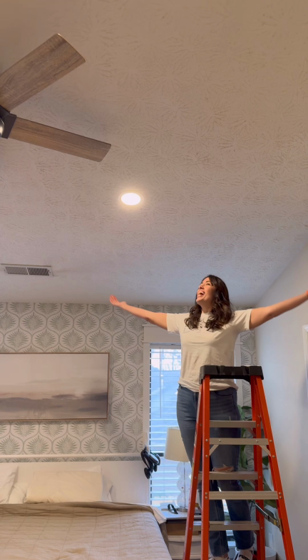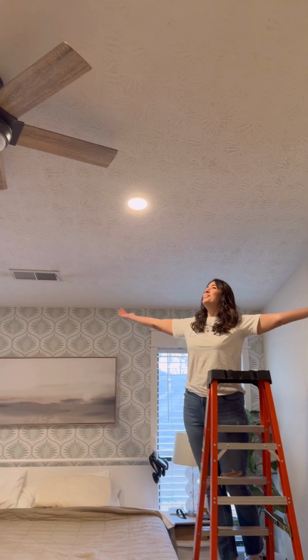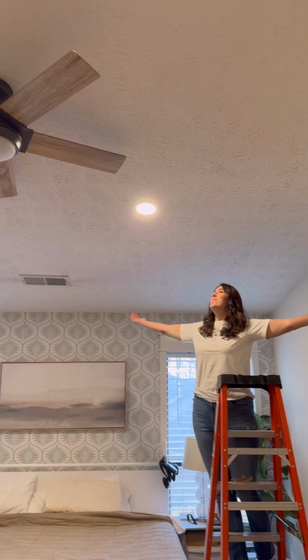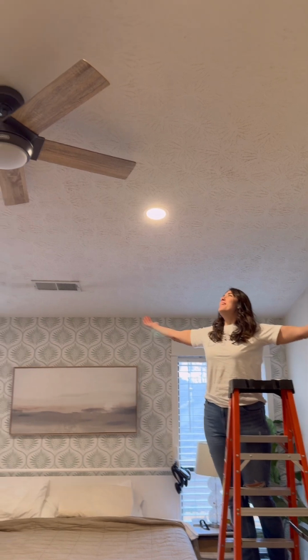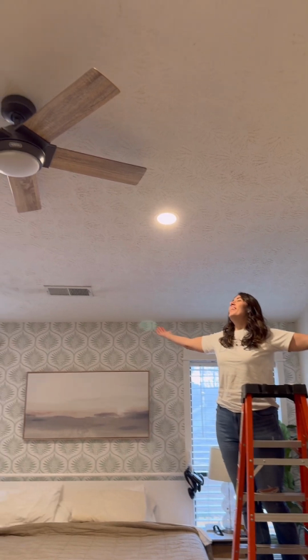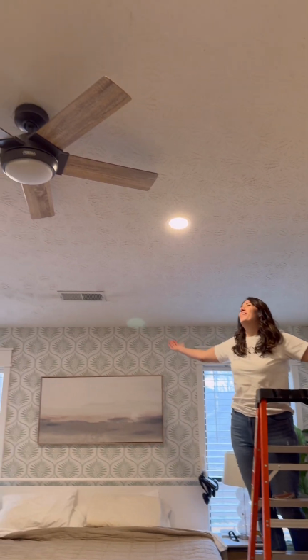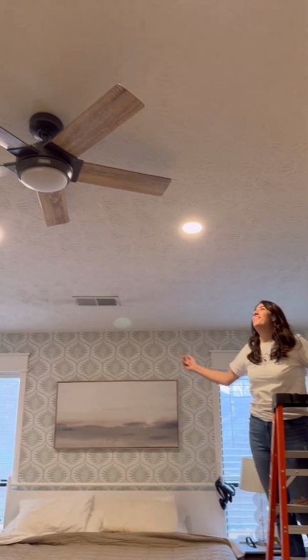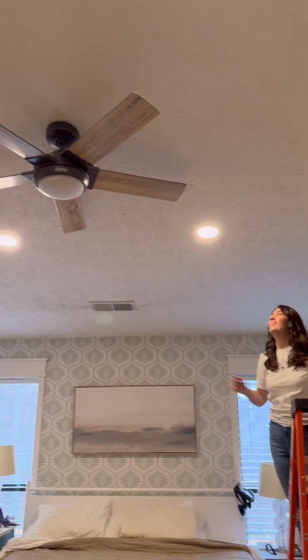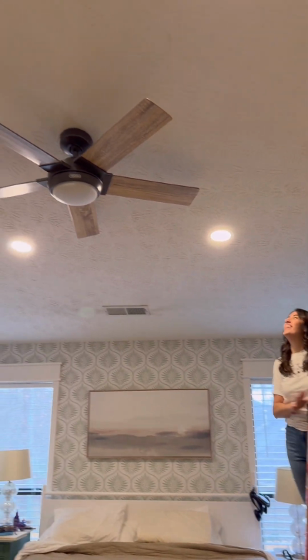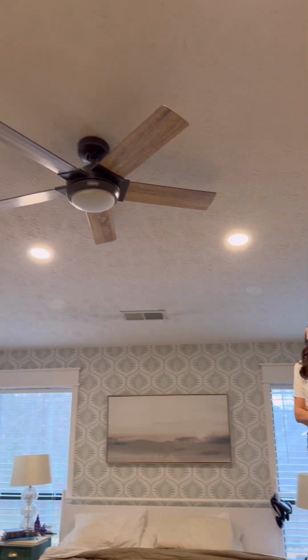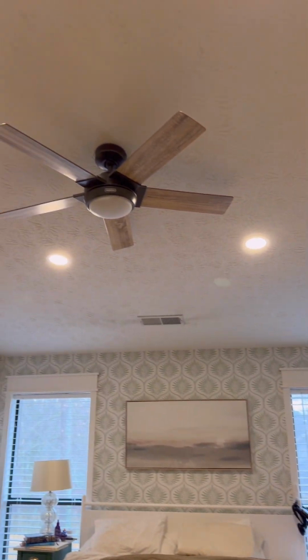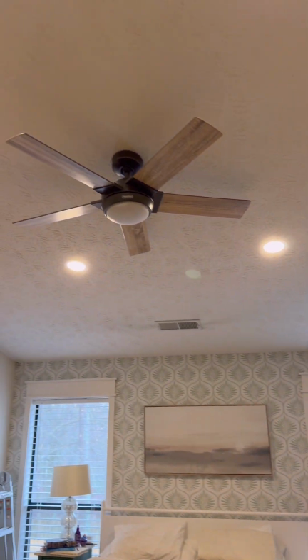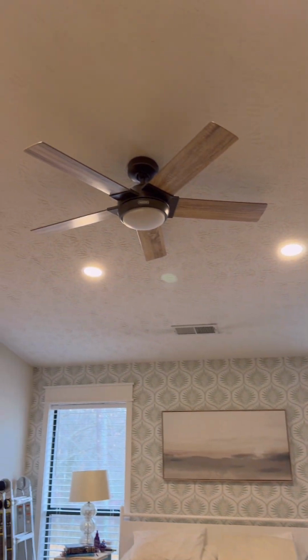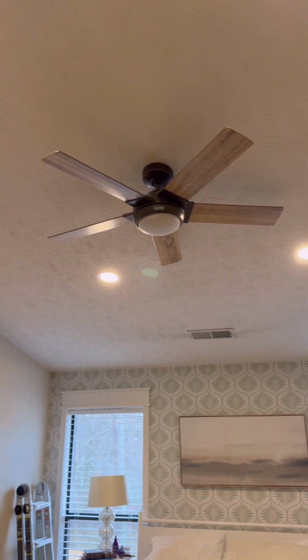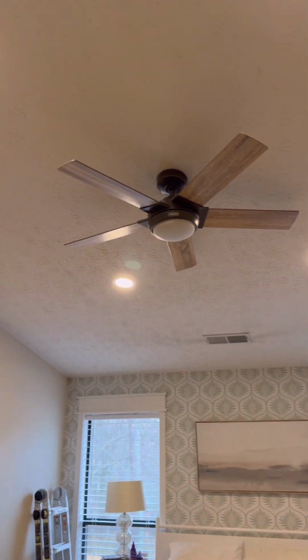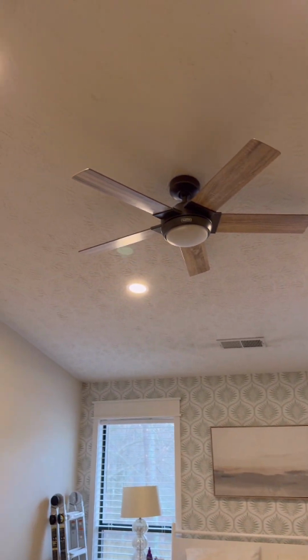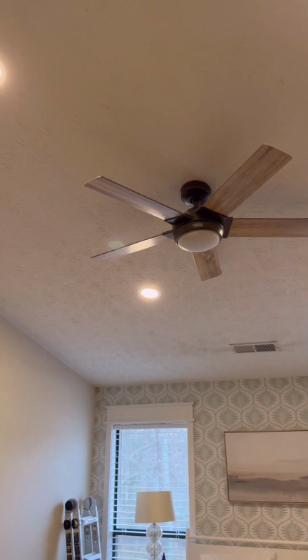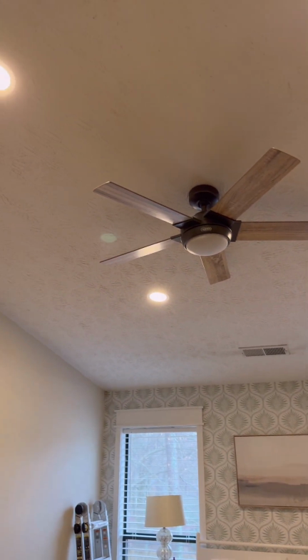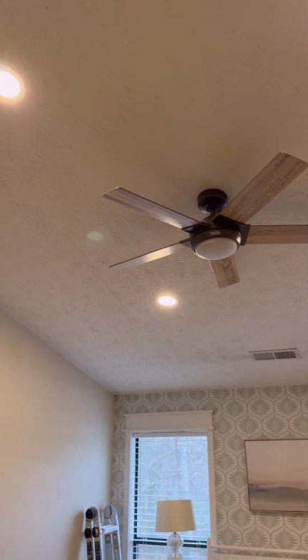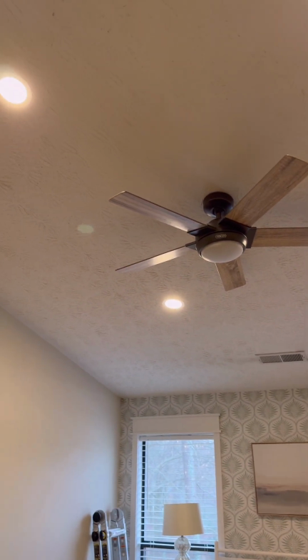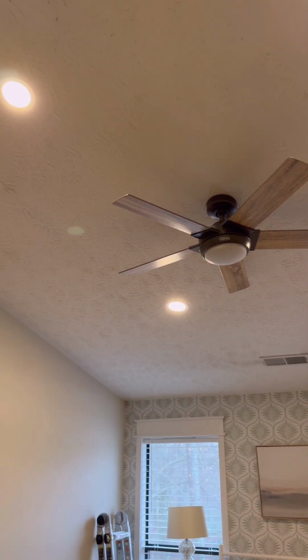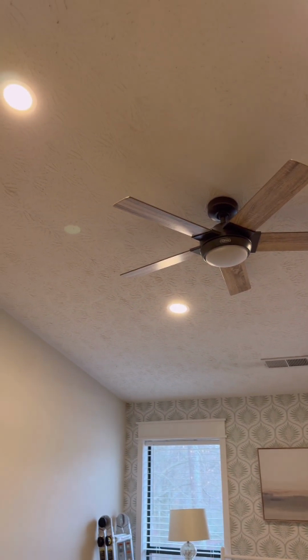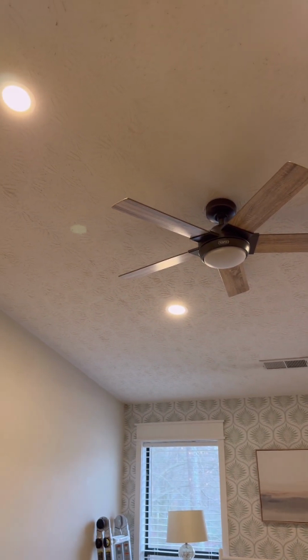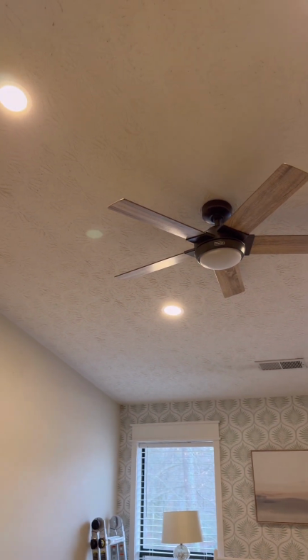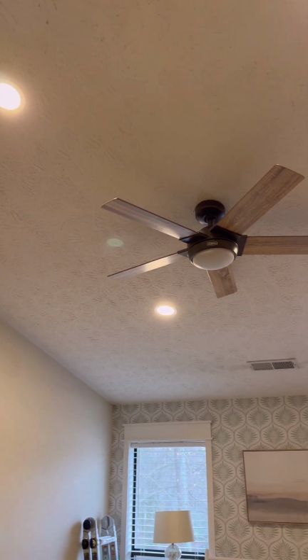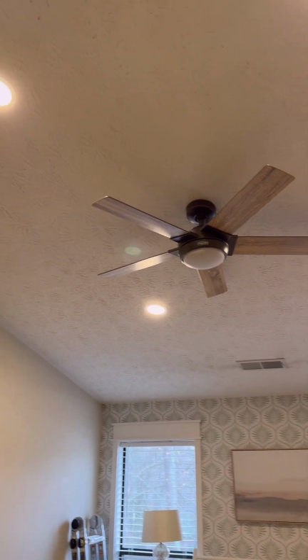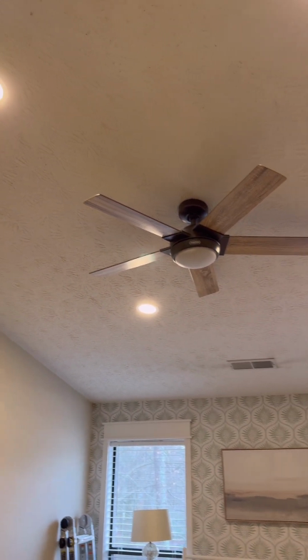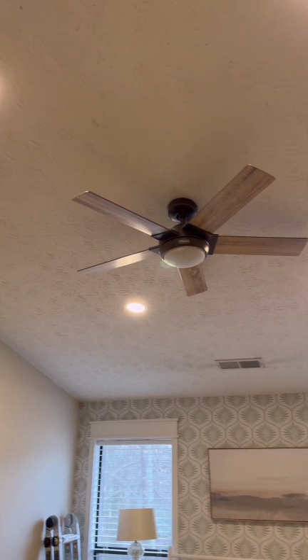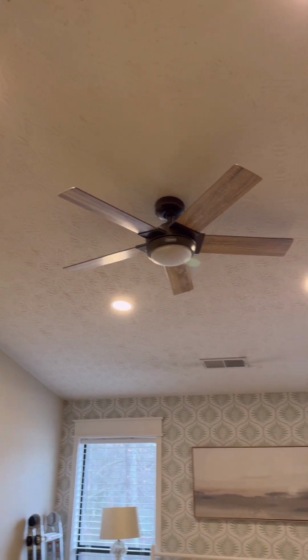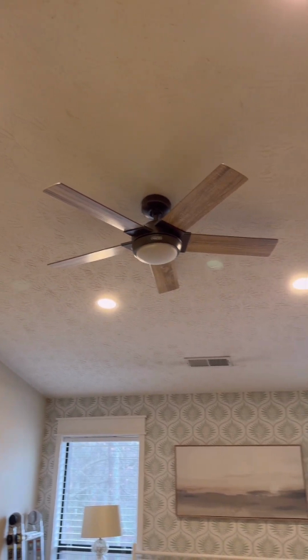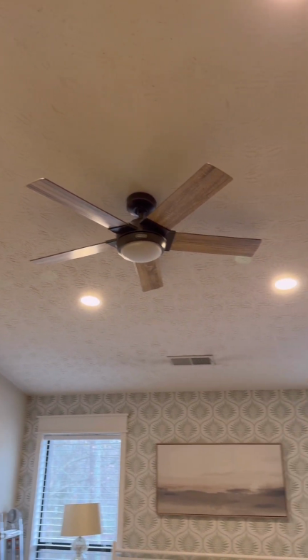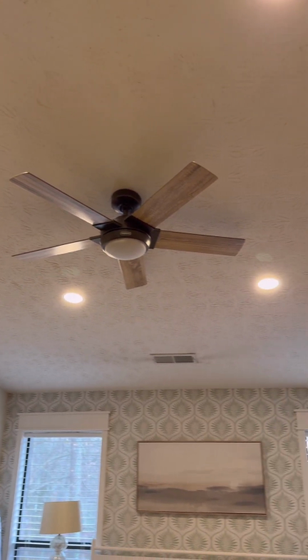It's beautiful! Look how bright it is! Oh my goodness, this room is so bright now!